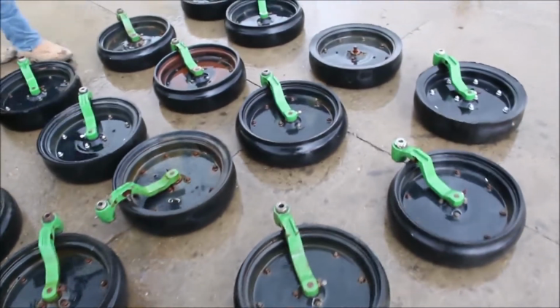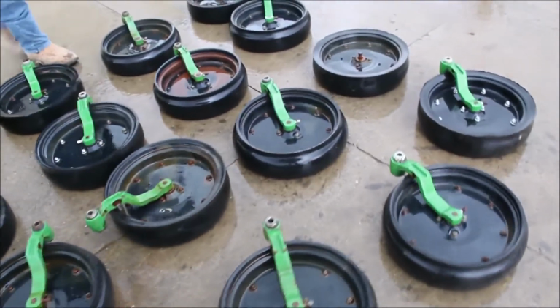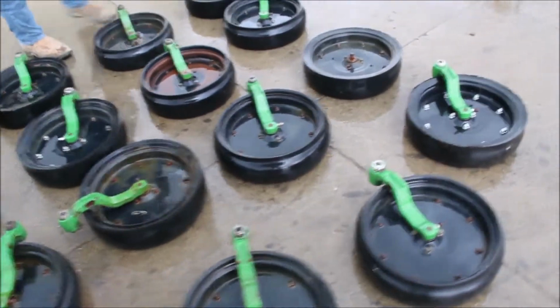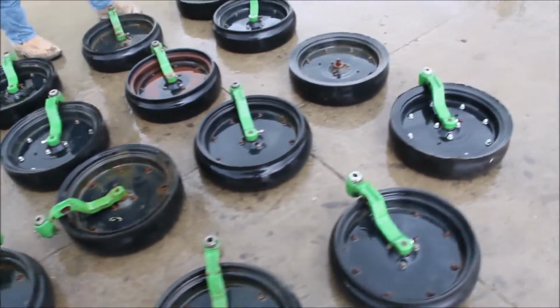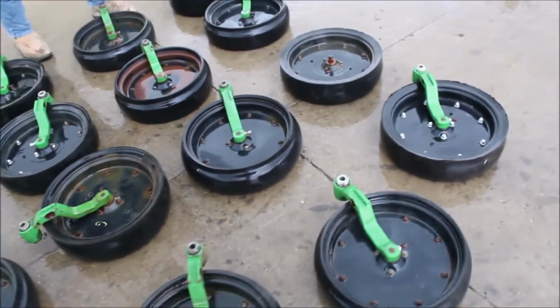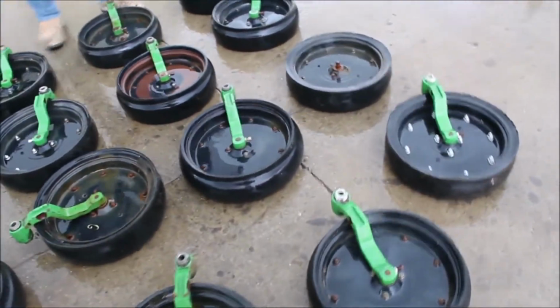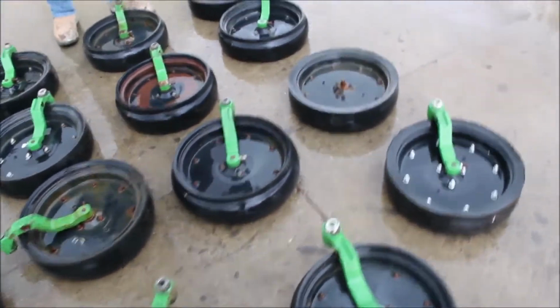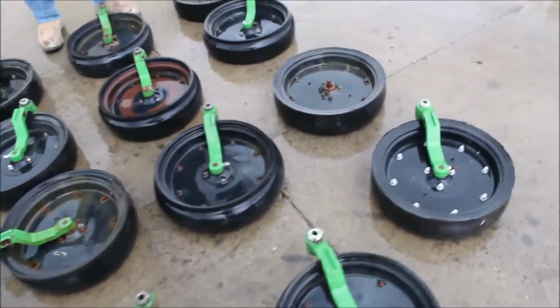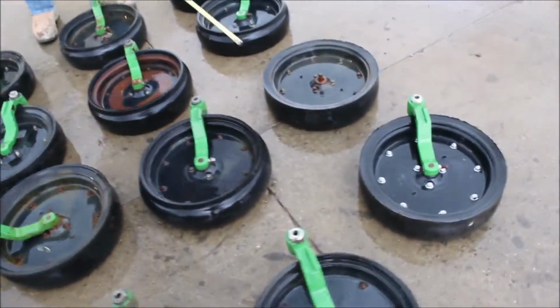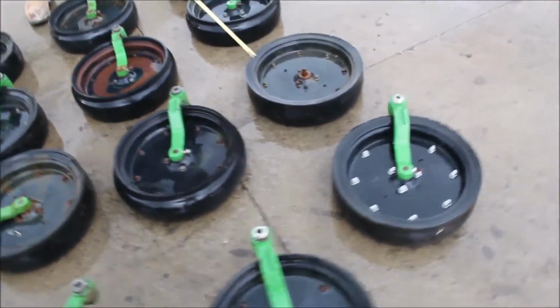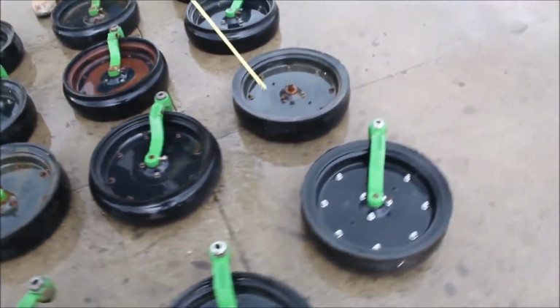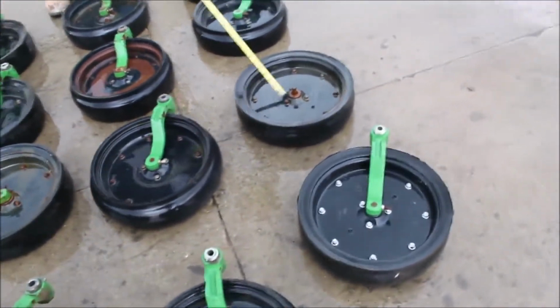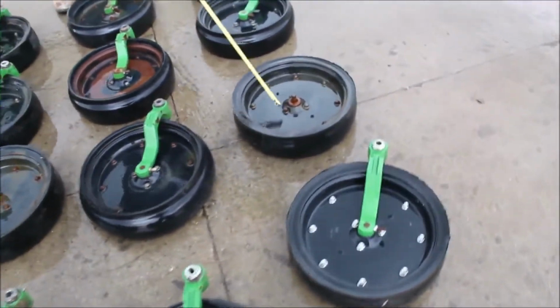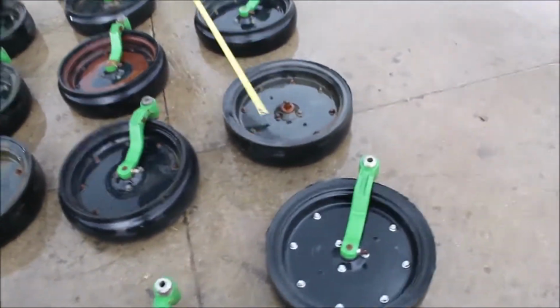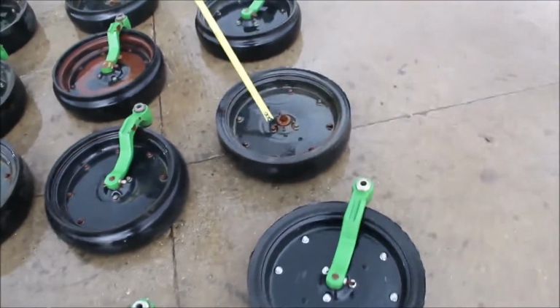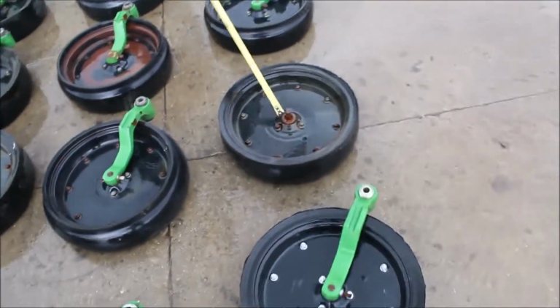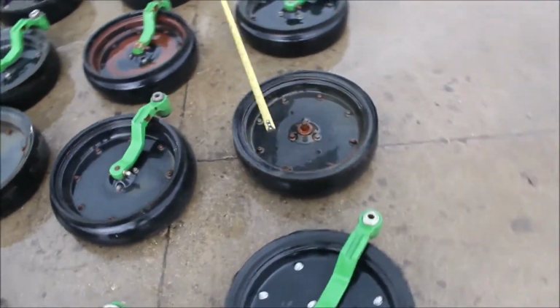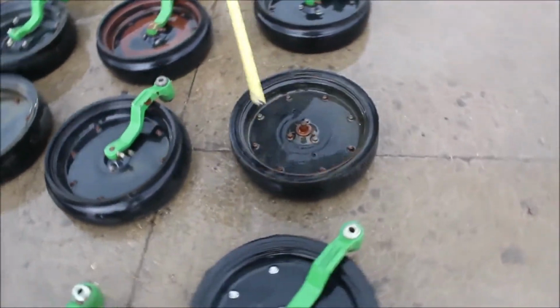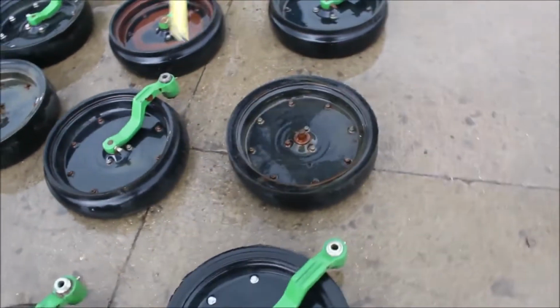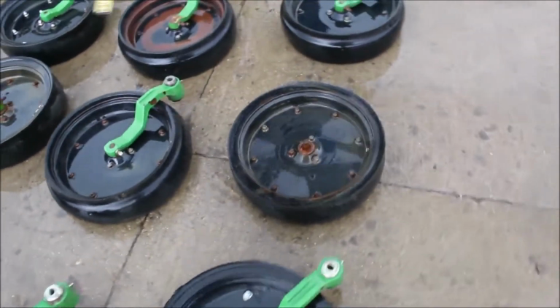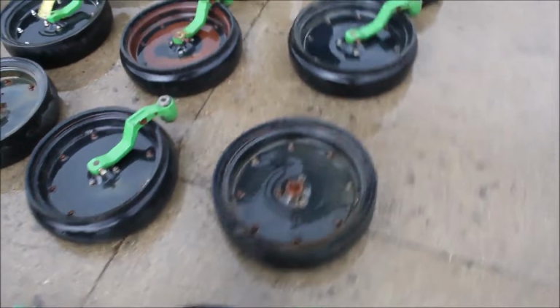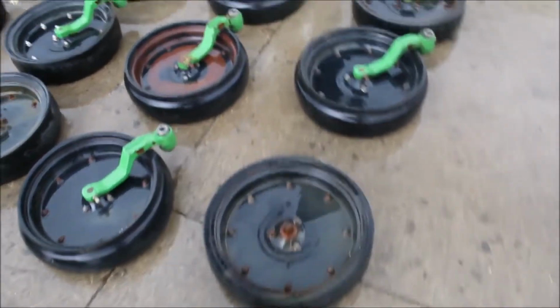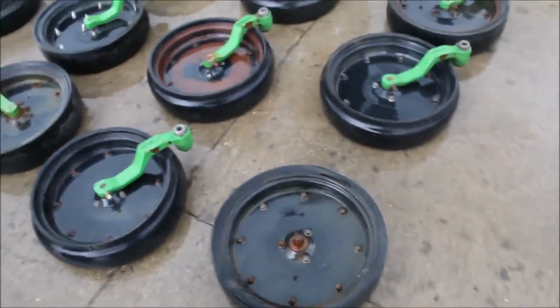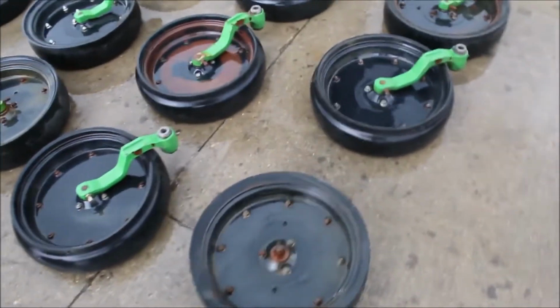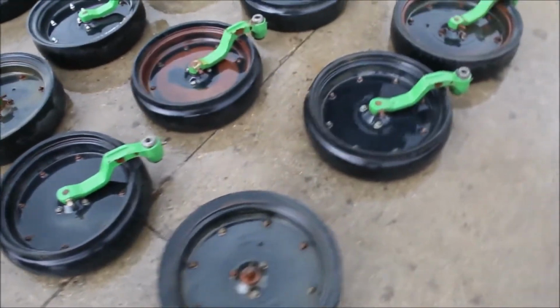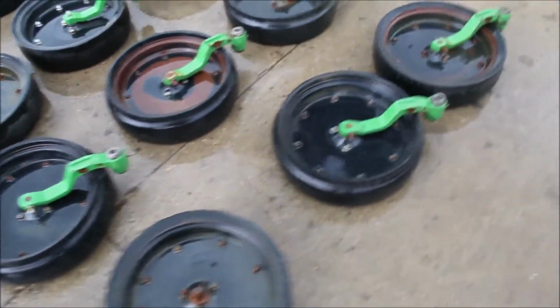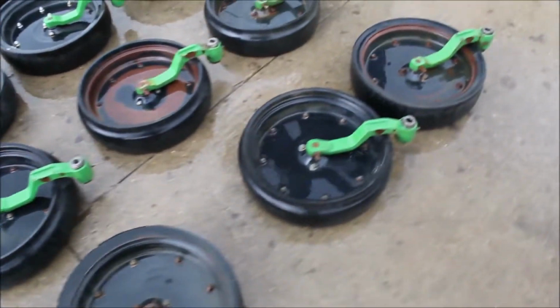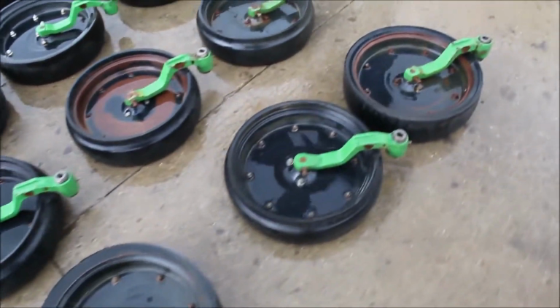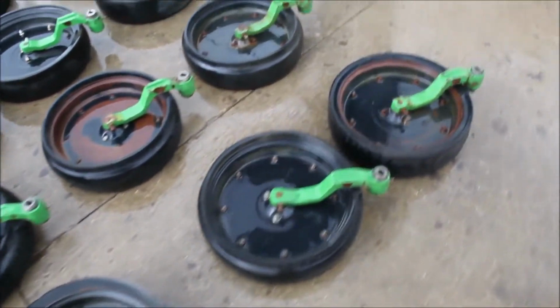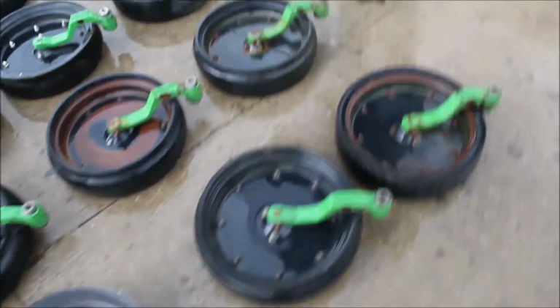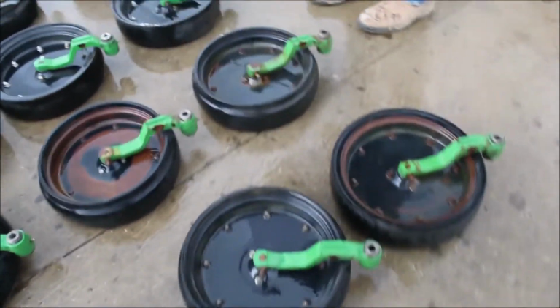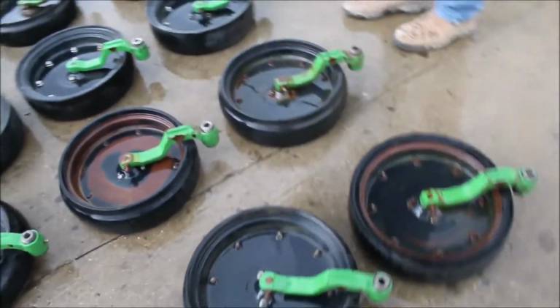There's one that does not have a bracket on it — that's the only thing I see. One's a different color.